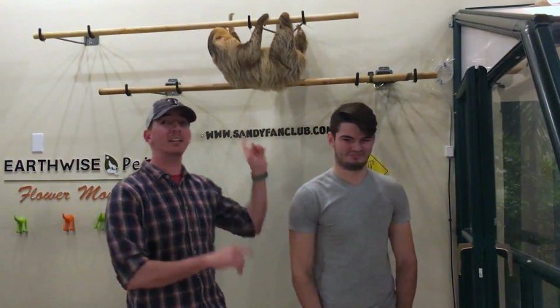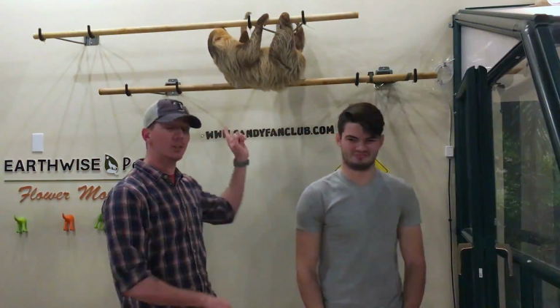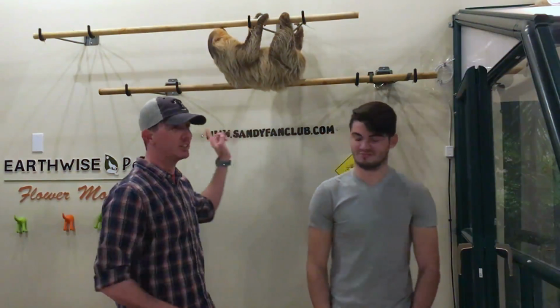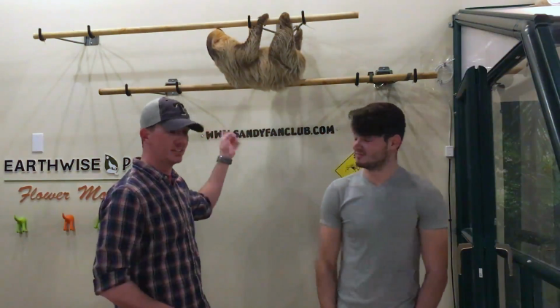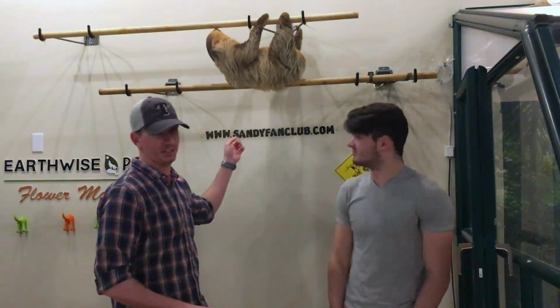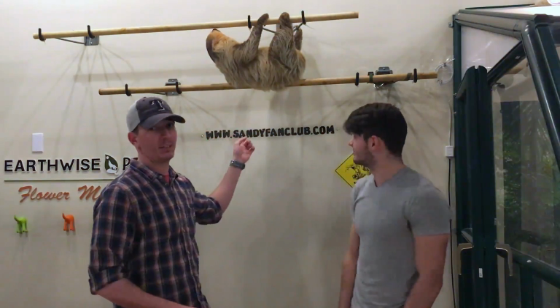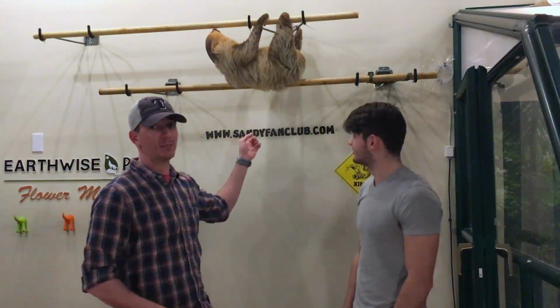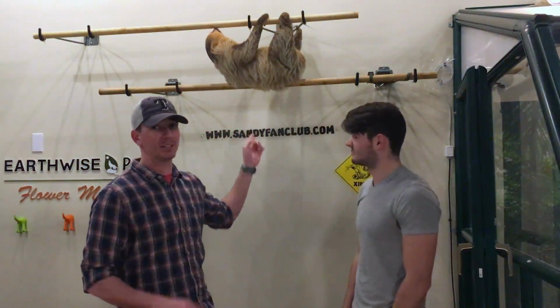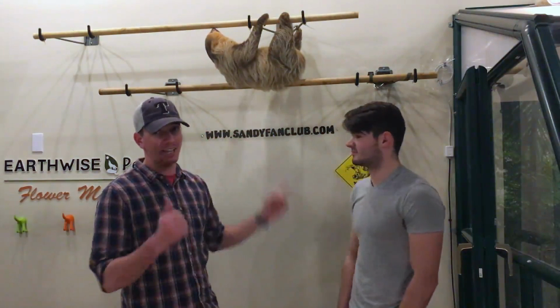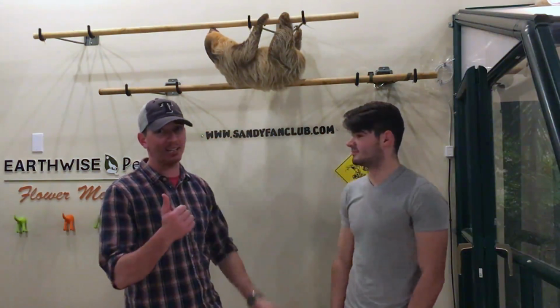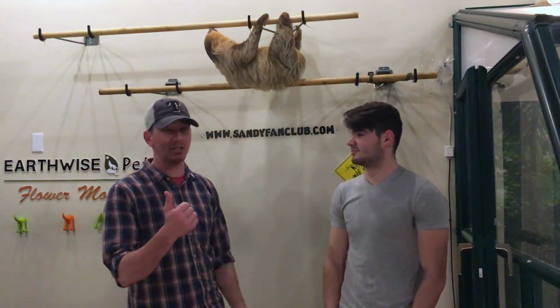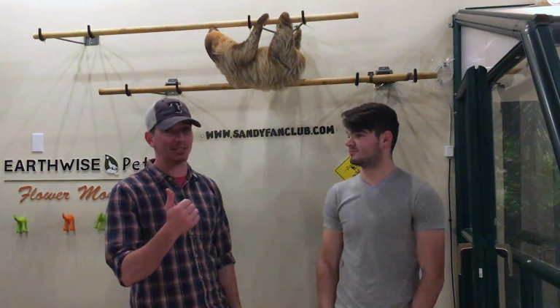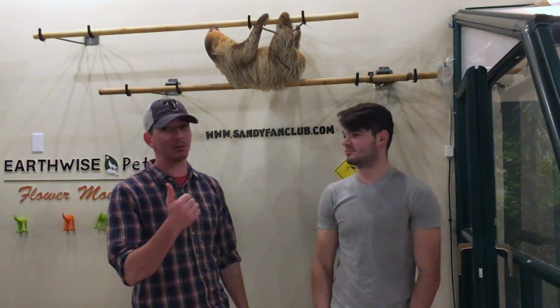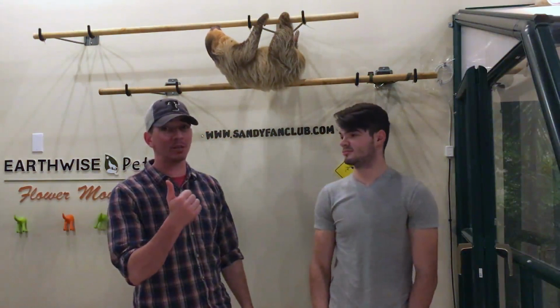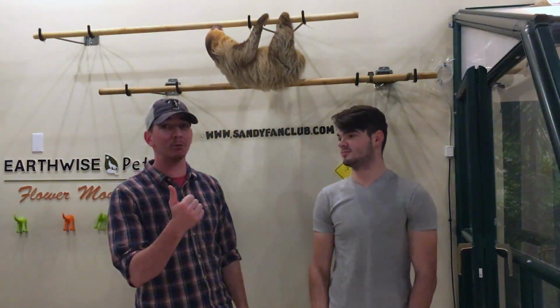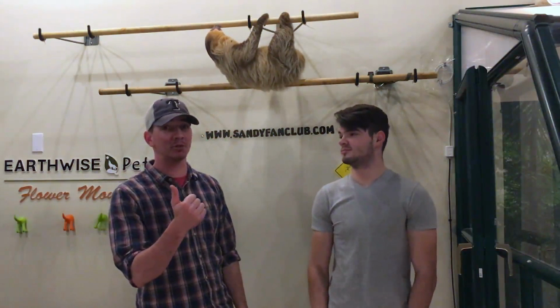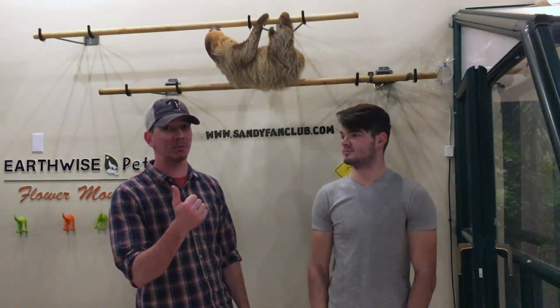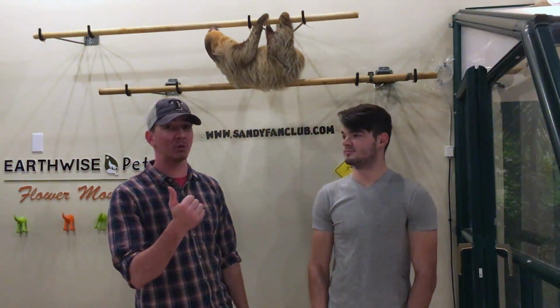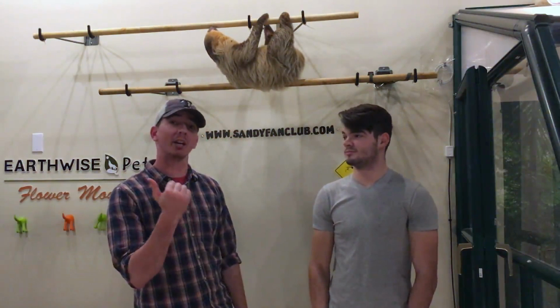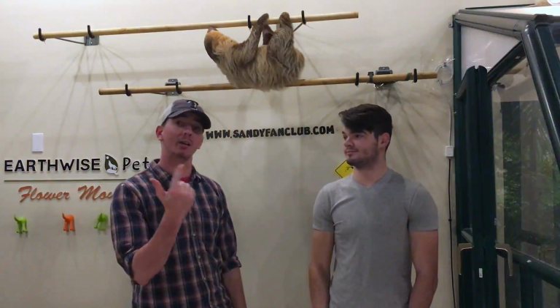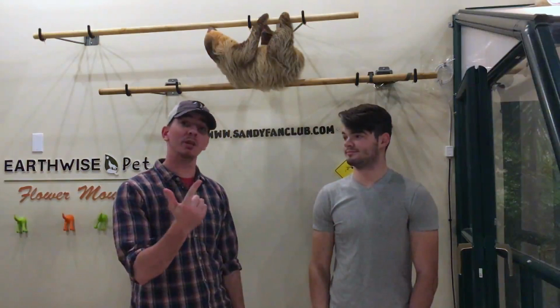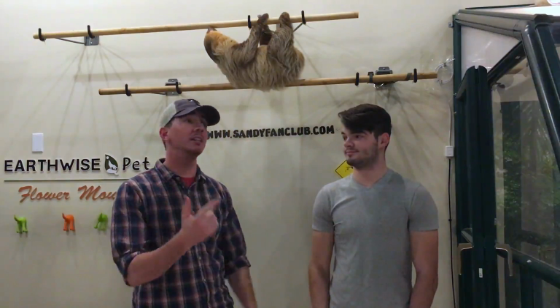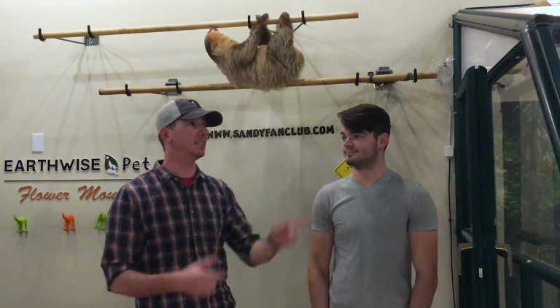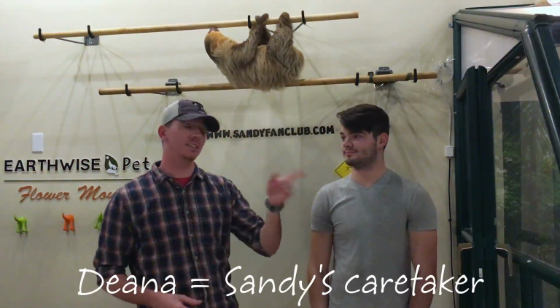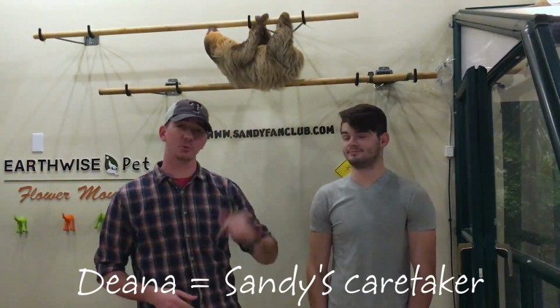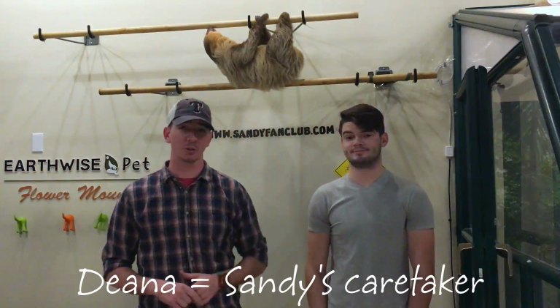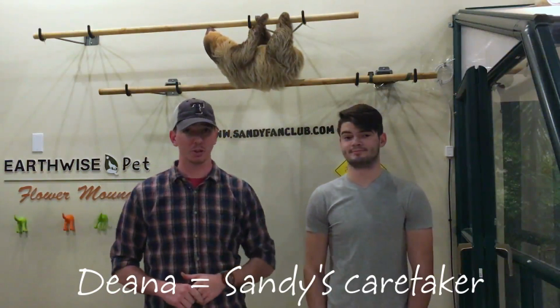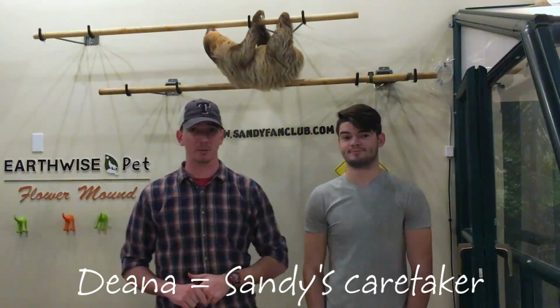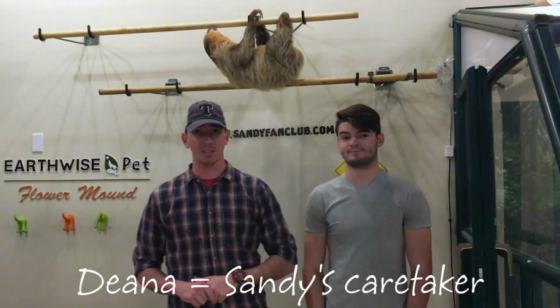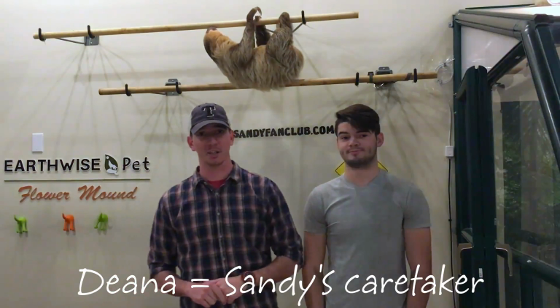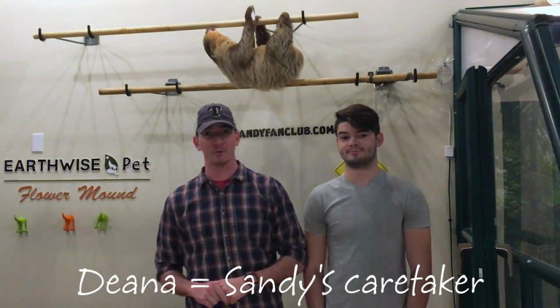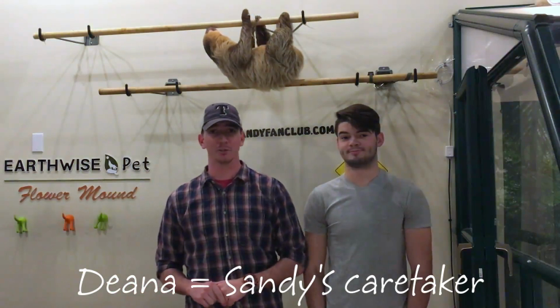Sandy here doesn't, because A, she doesn't live in the rainforest anymore, and B, Dina does a really good job taking care of her.